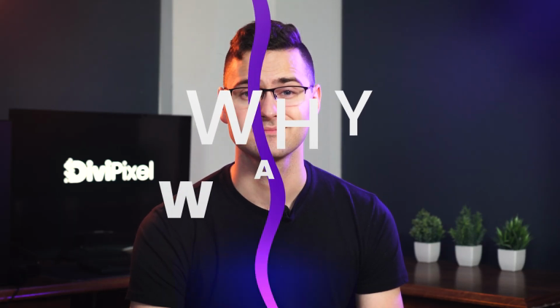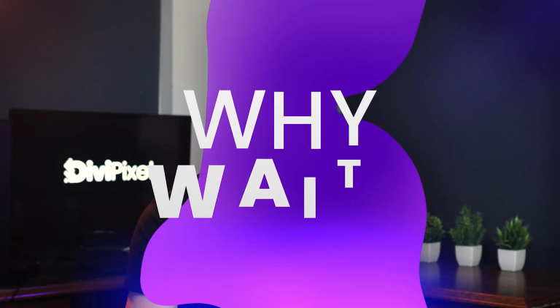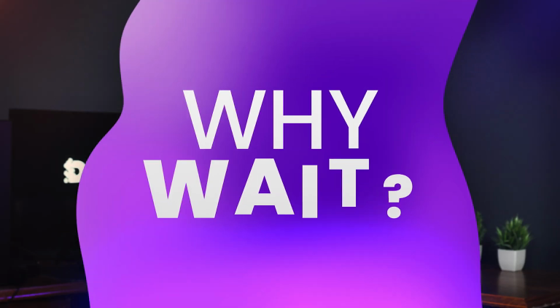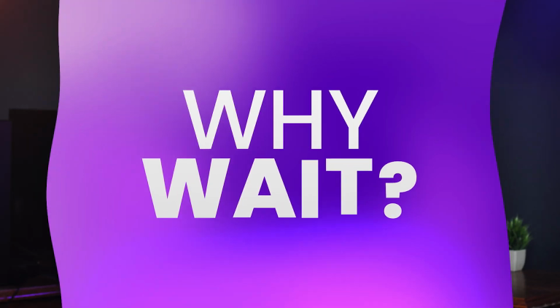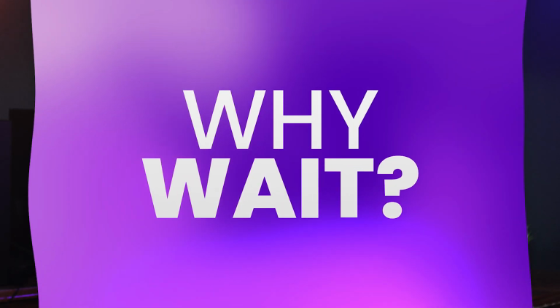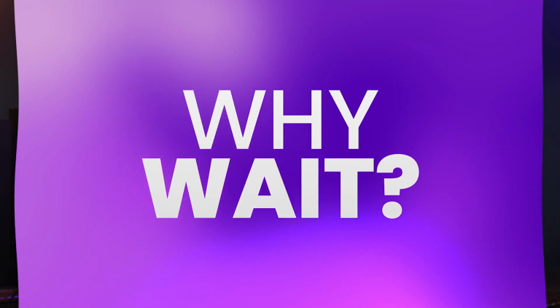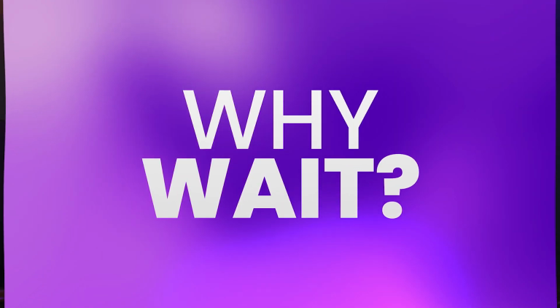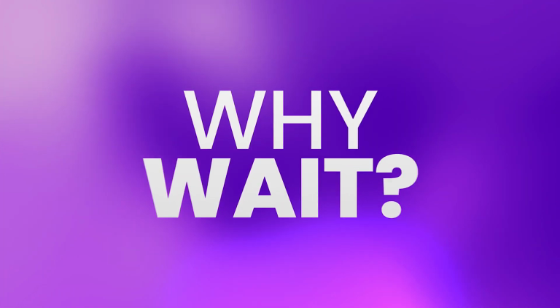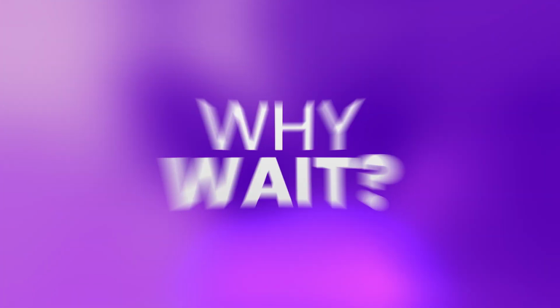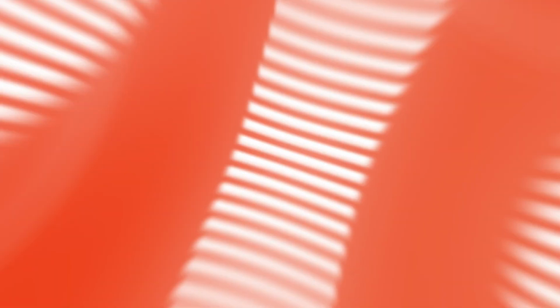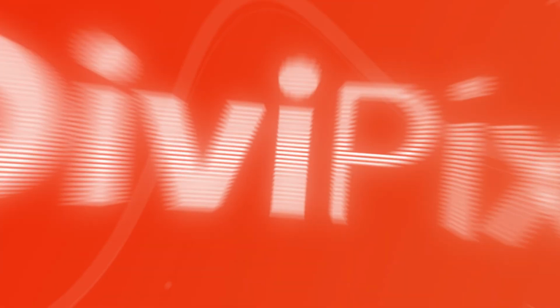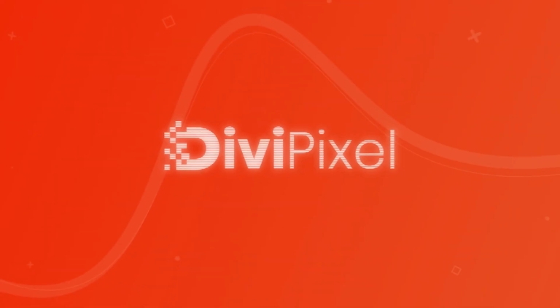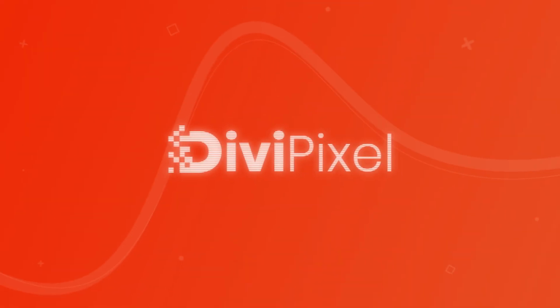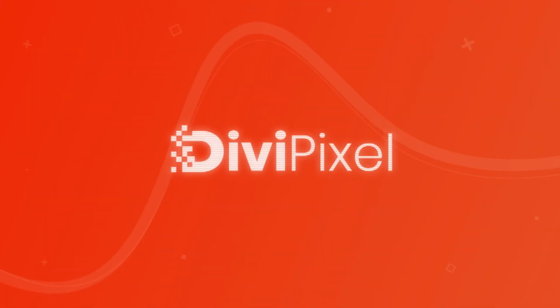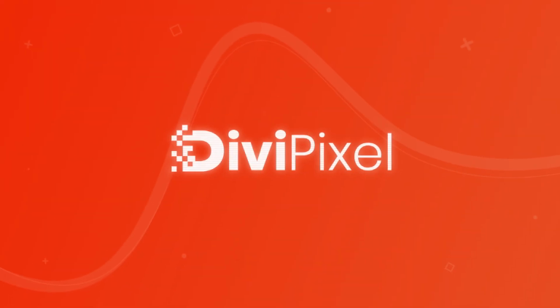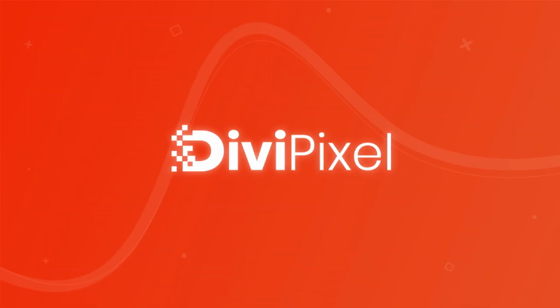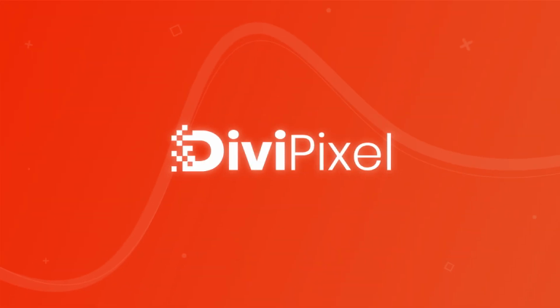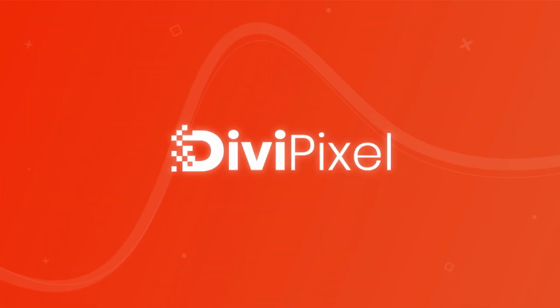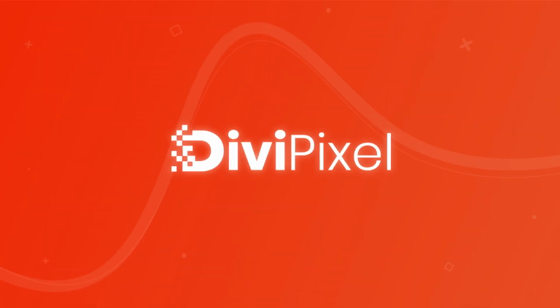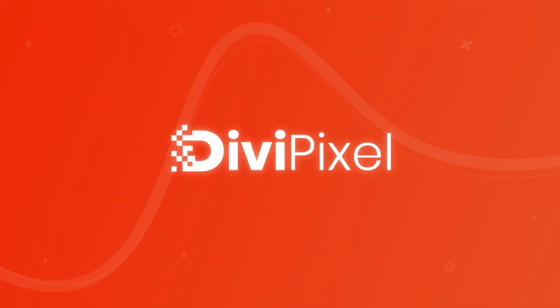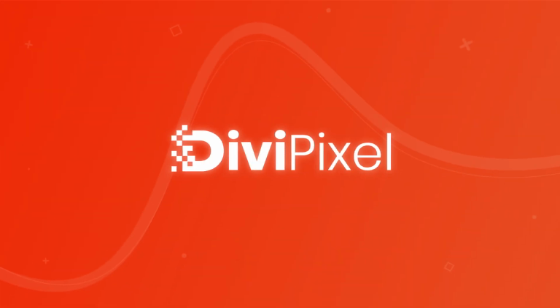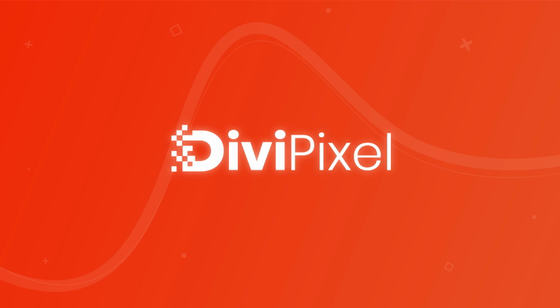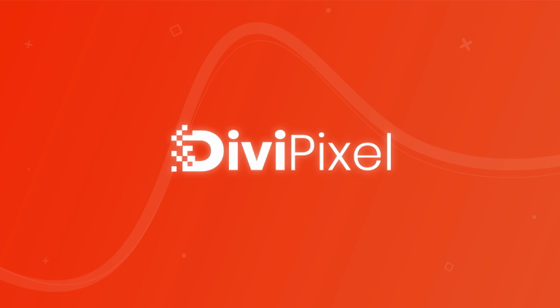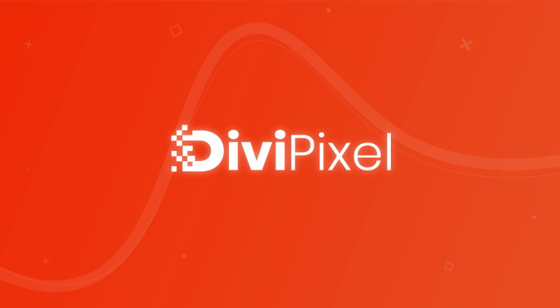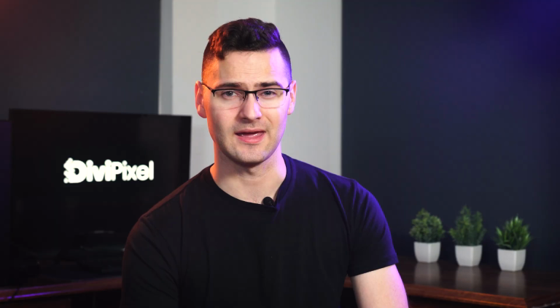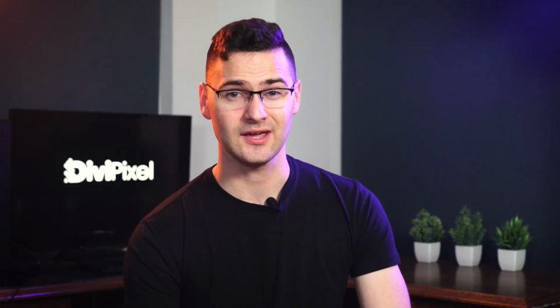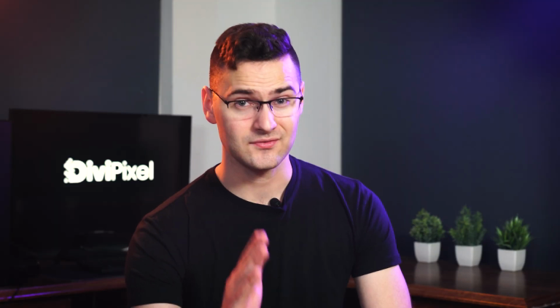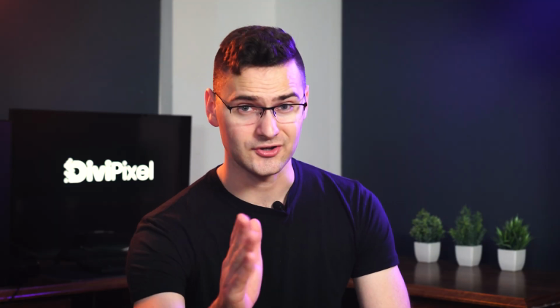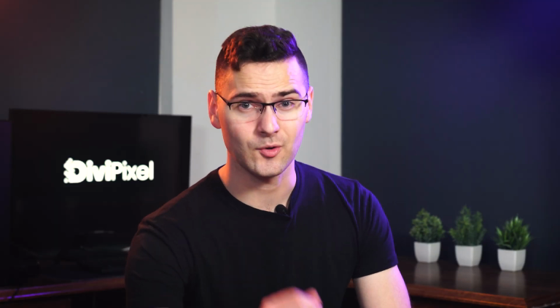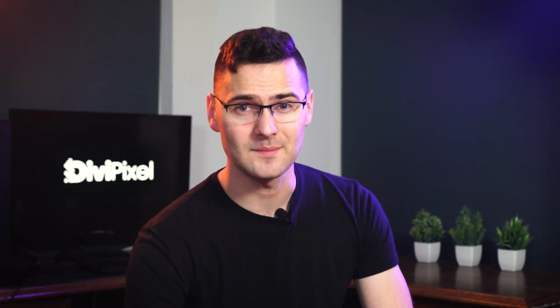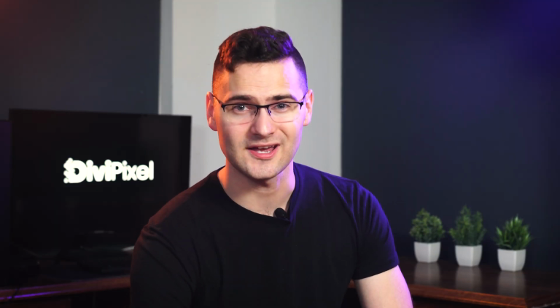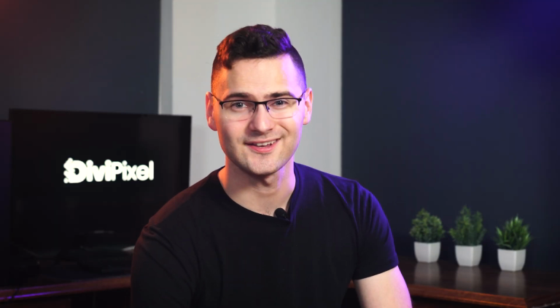So why wait? Try DiviPixel today and experience the difference it can make for your website.